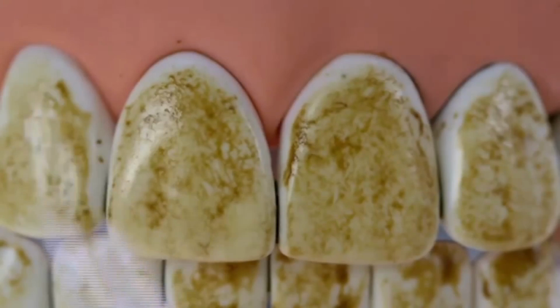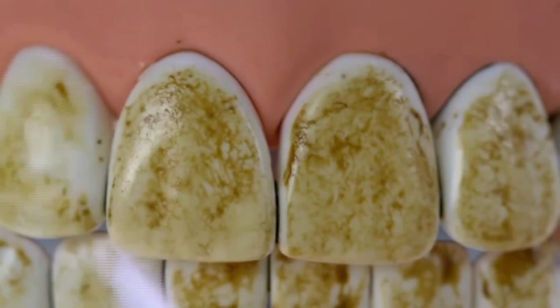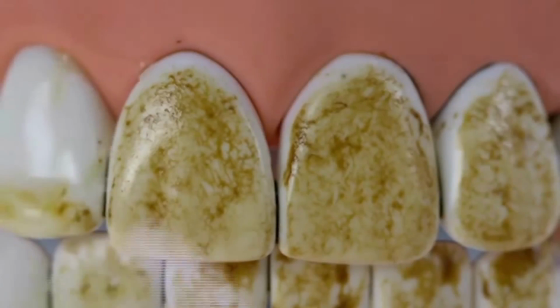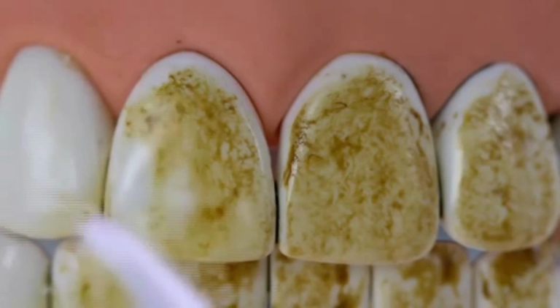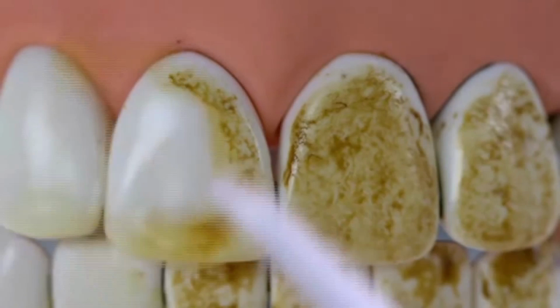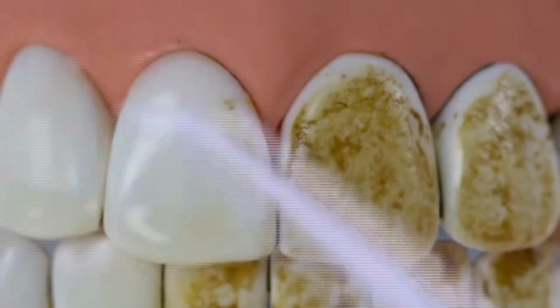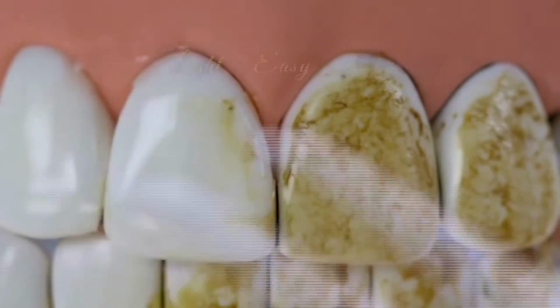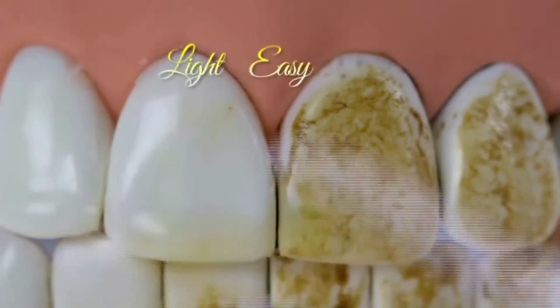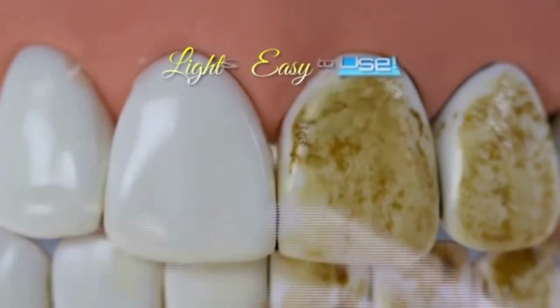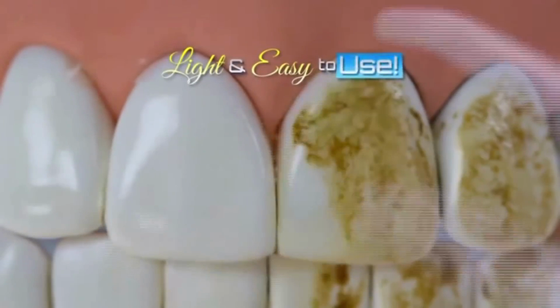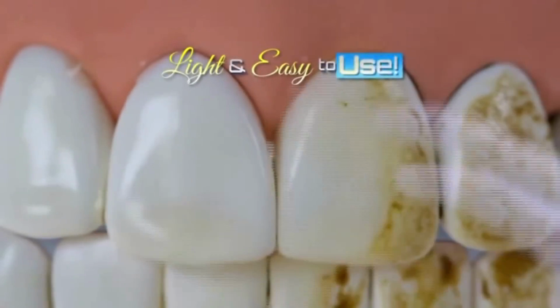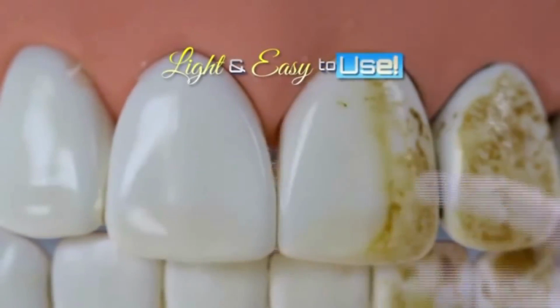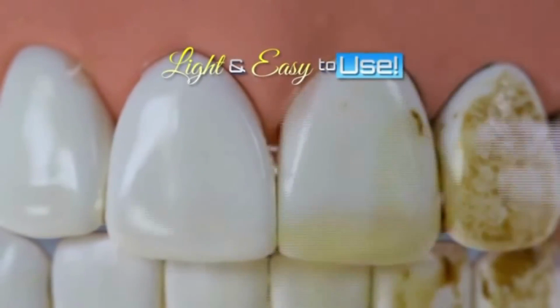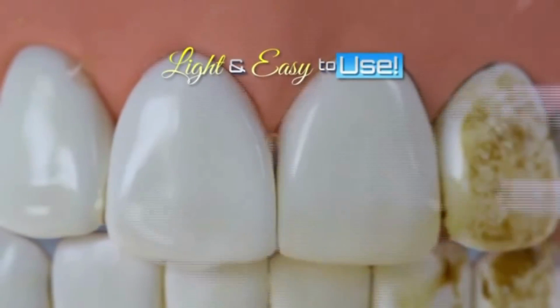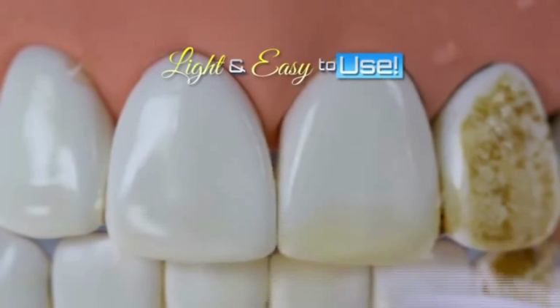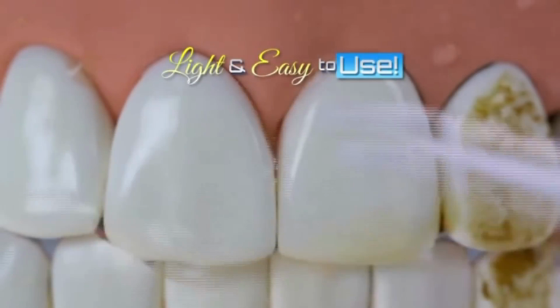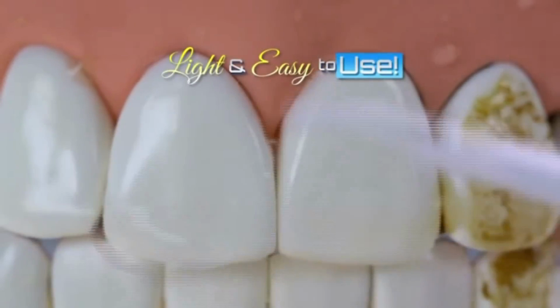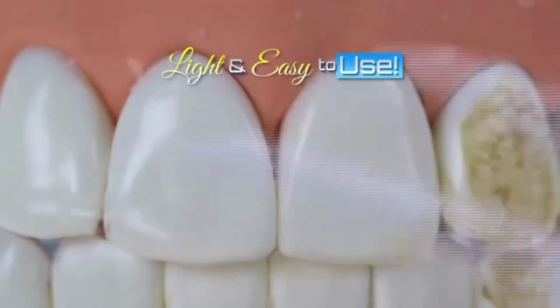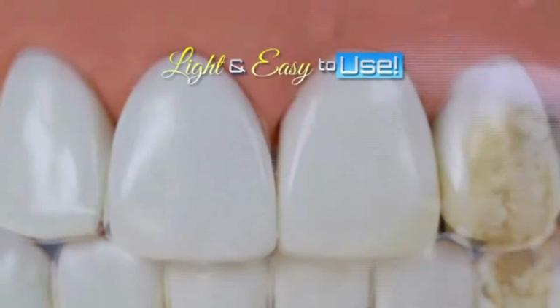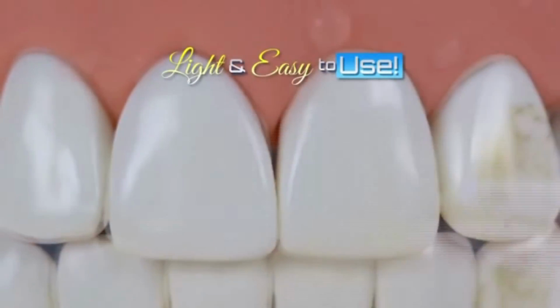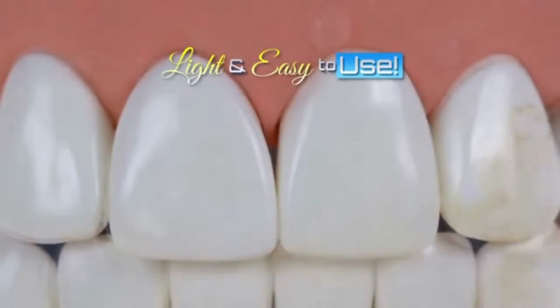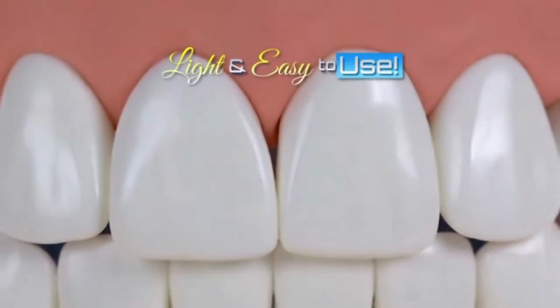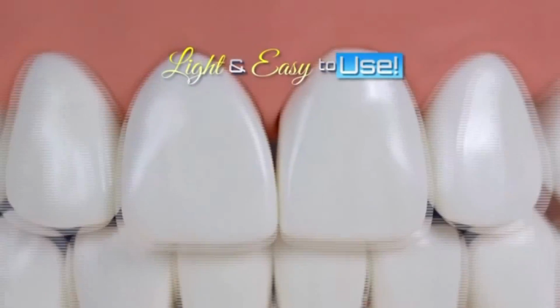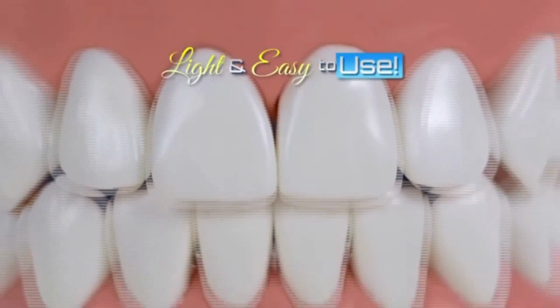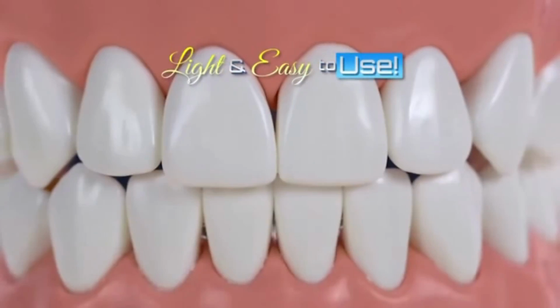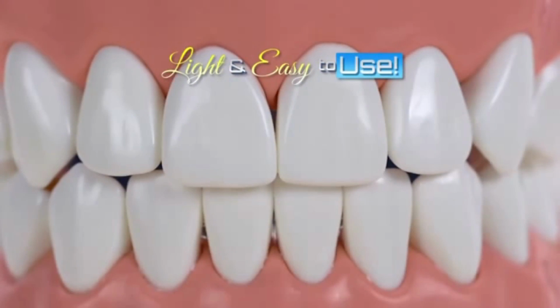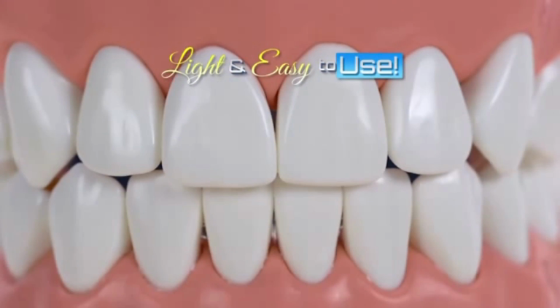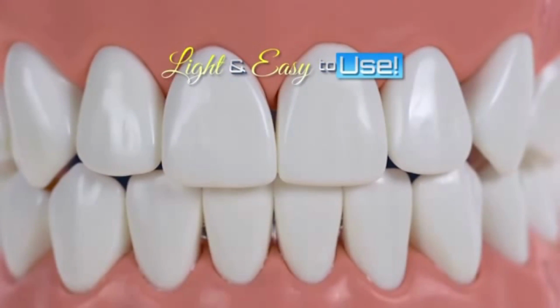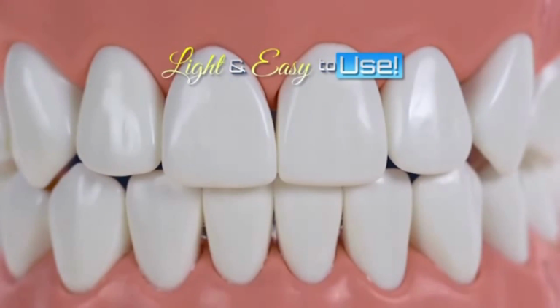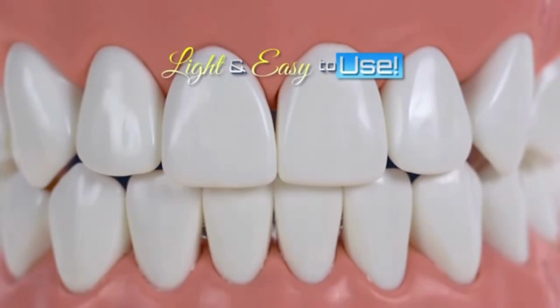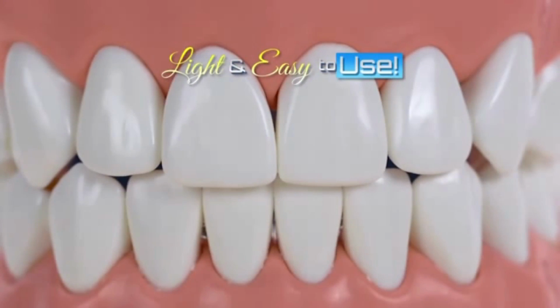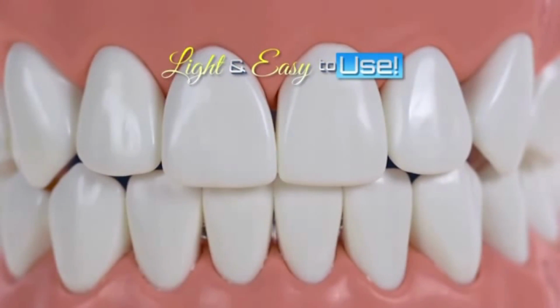The Power Floss is amazing. It's very light, very easy to use. You just put the water in the reservoir and just pump away.